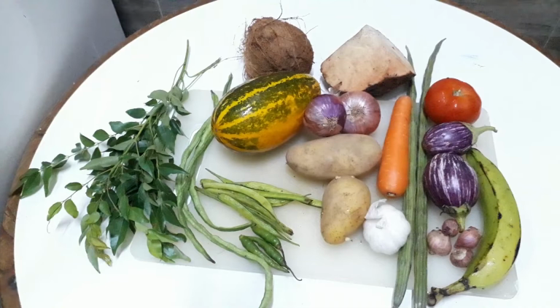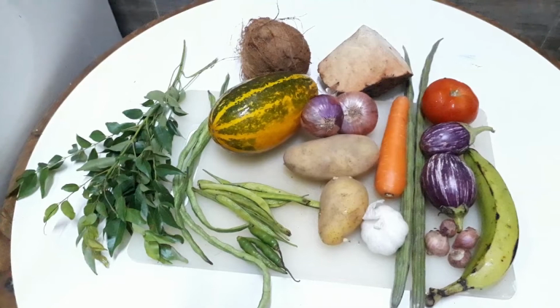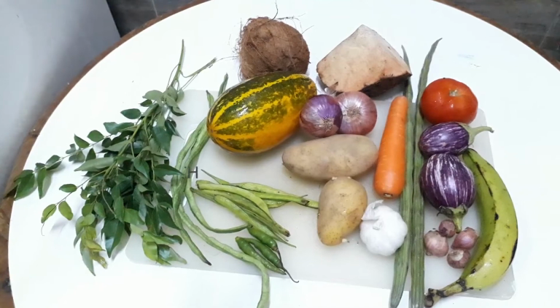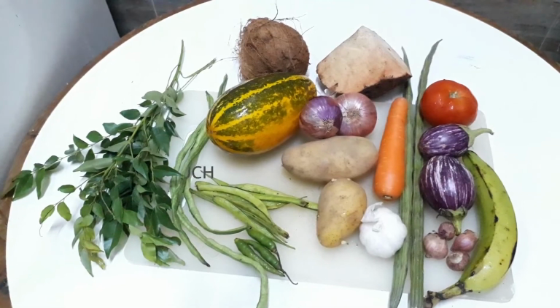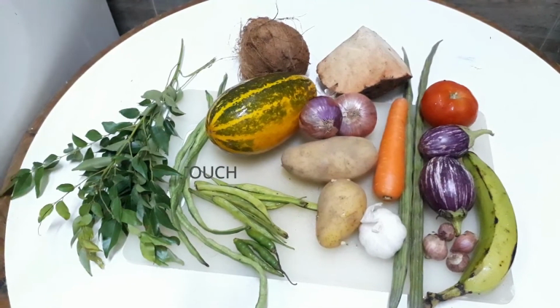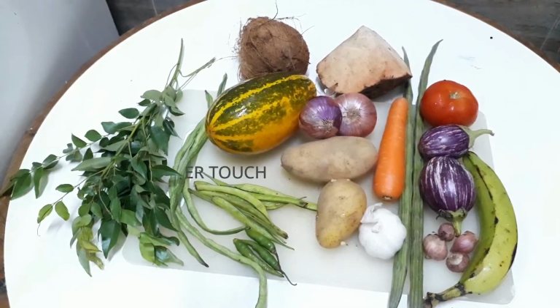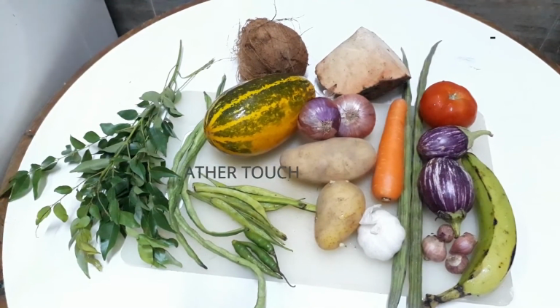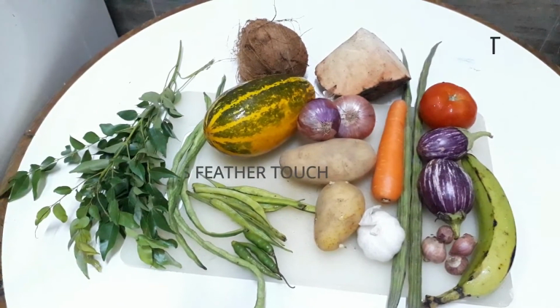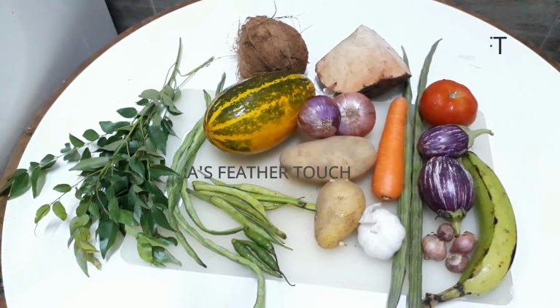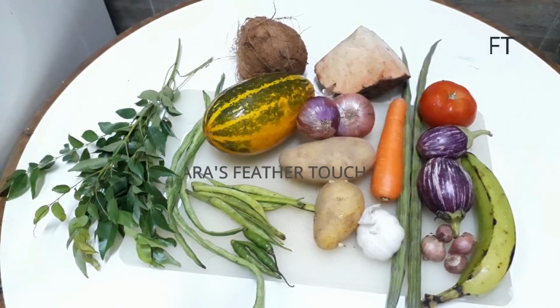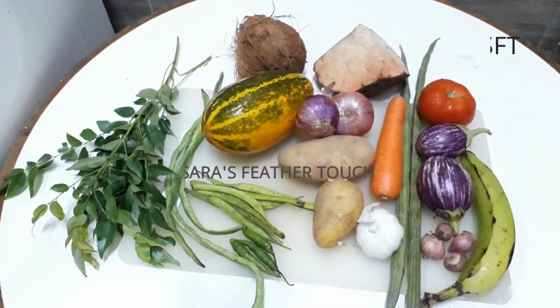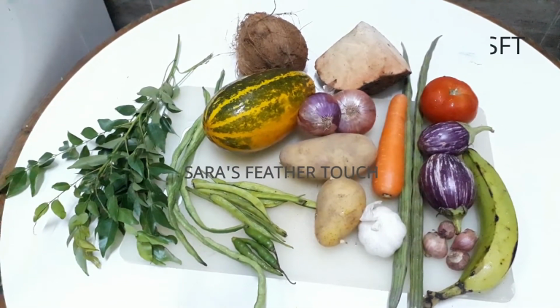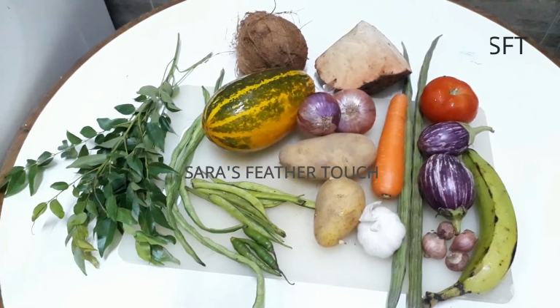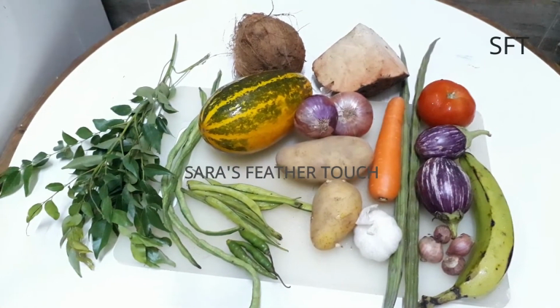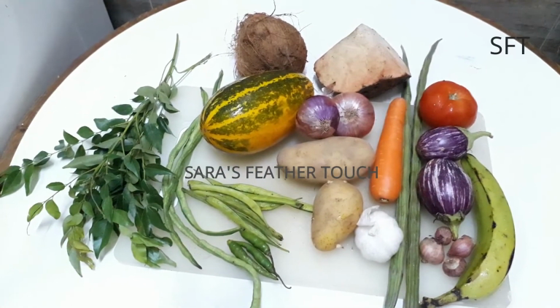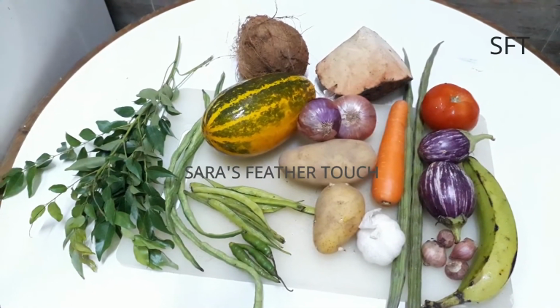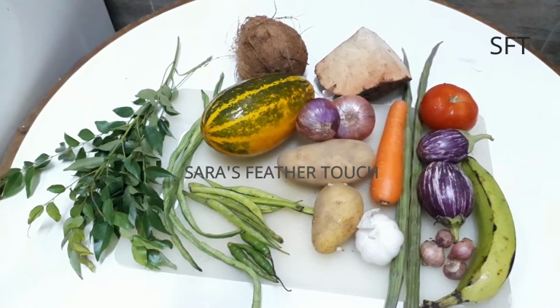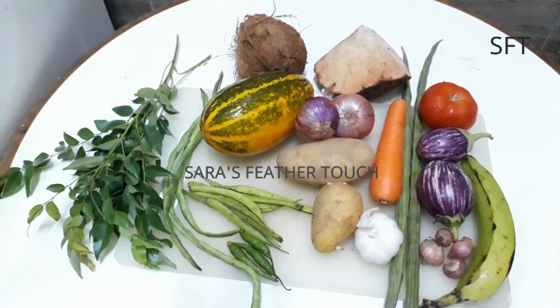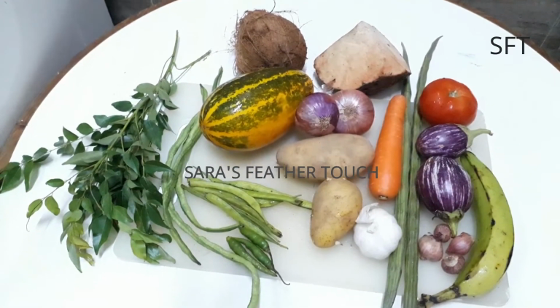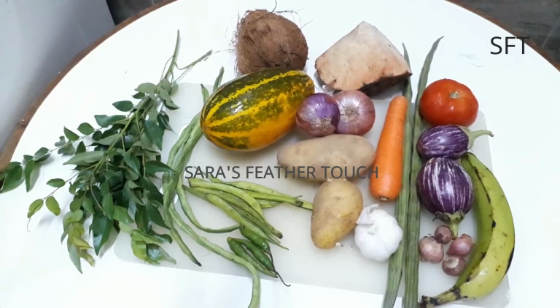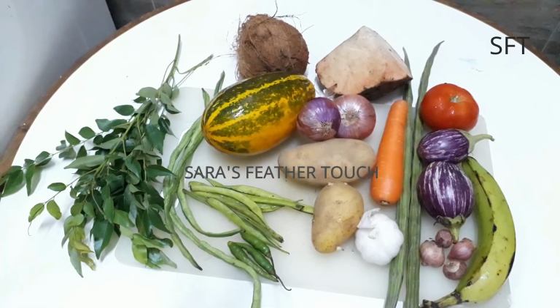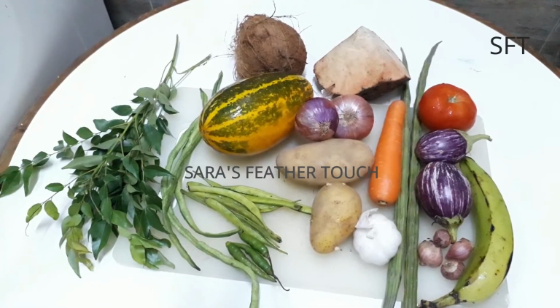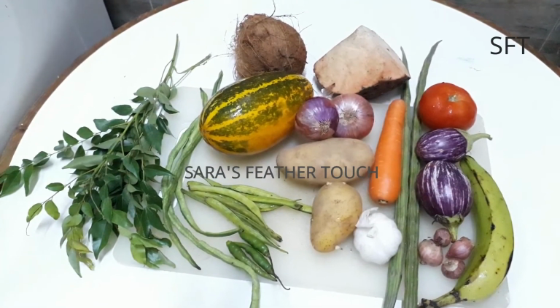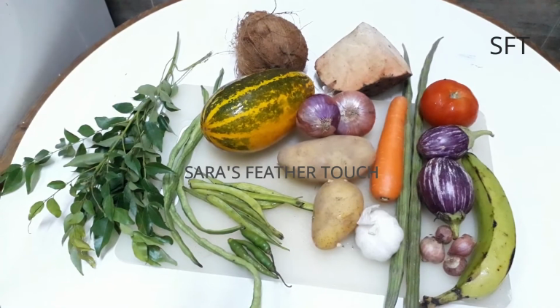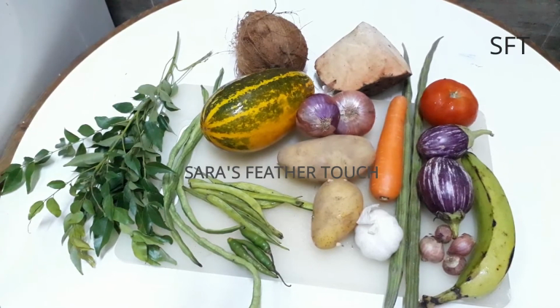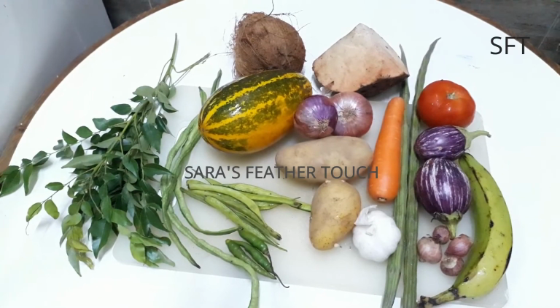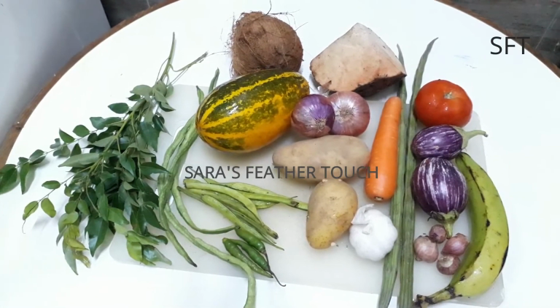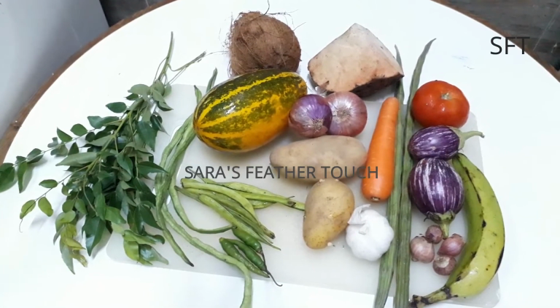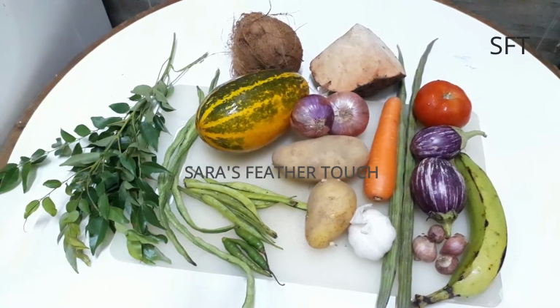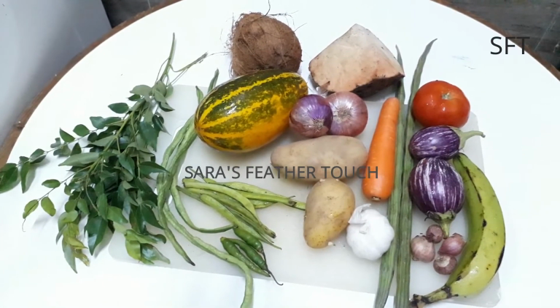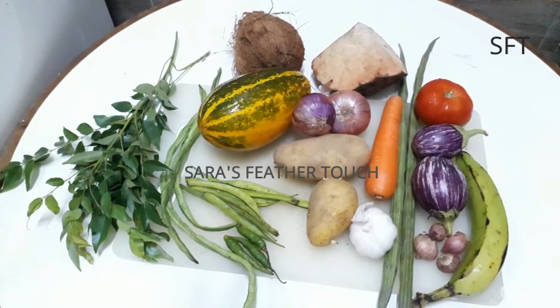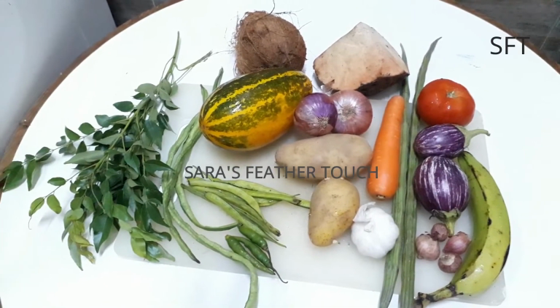Hi friends, welcome back. In this episode, I have an avial. I have an avial, but I don't know if I have an avial.